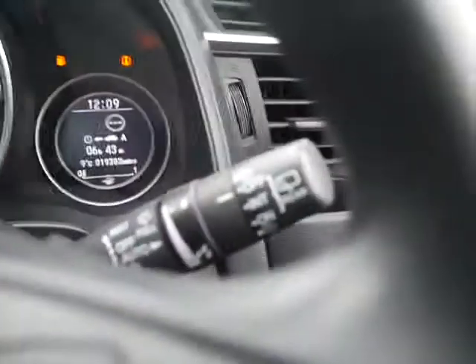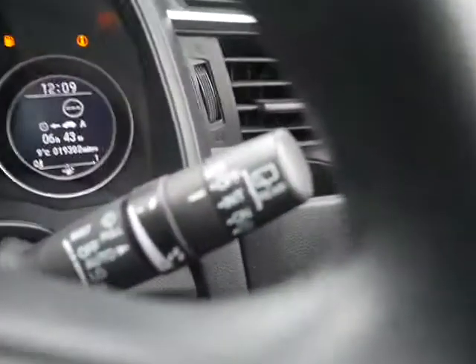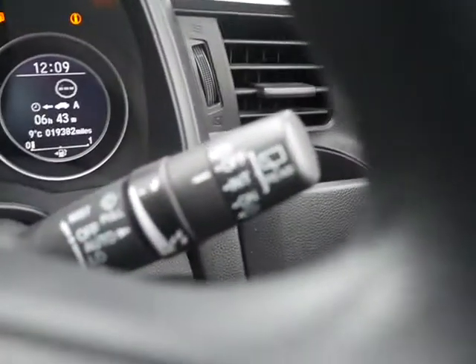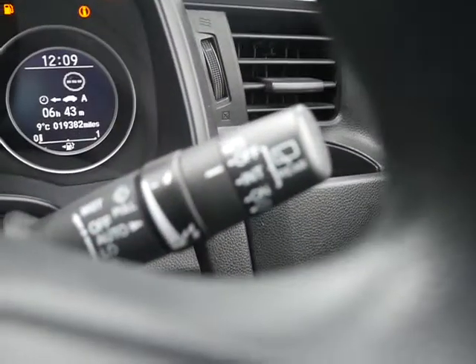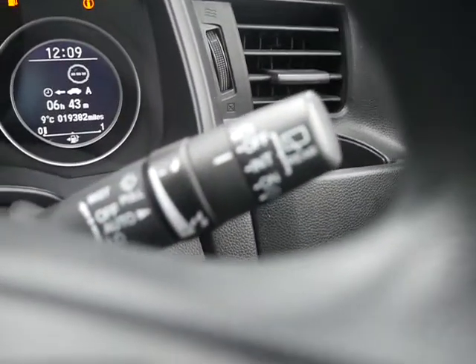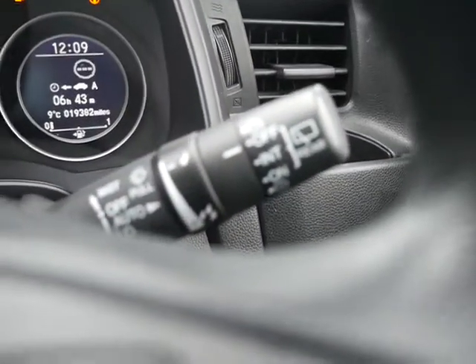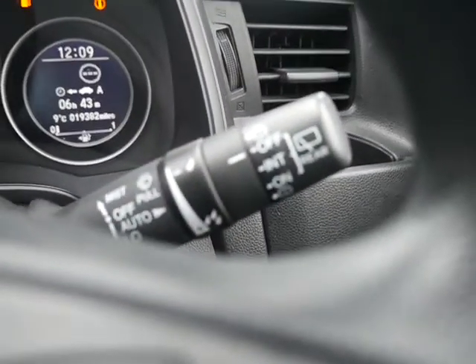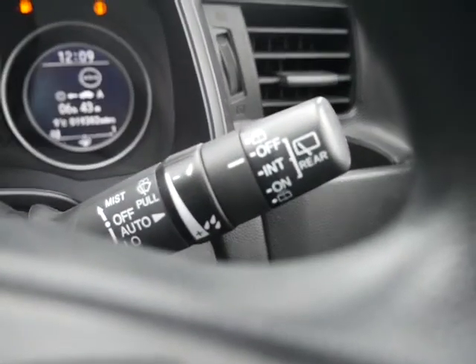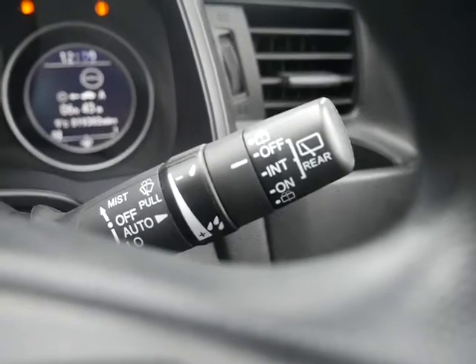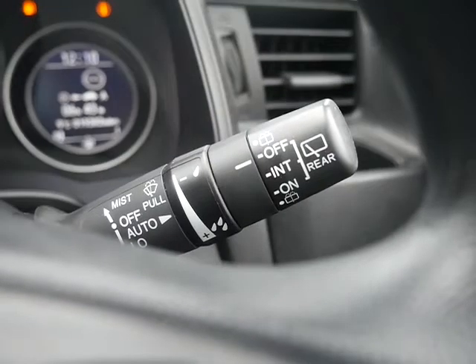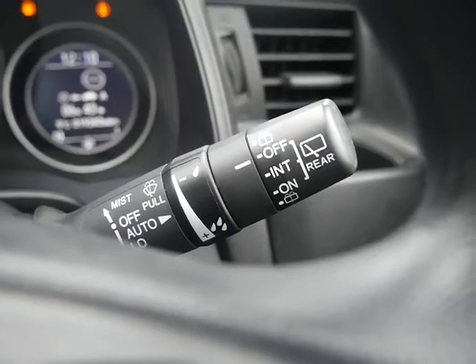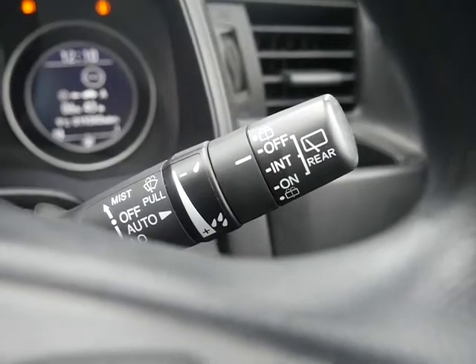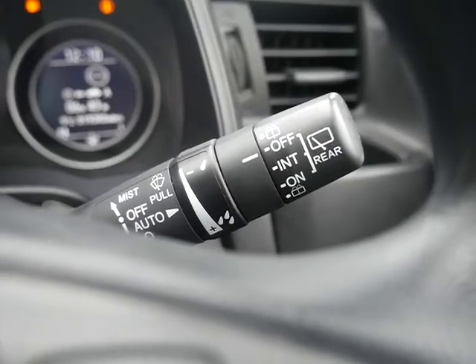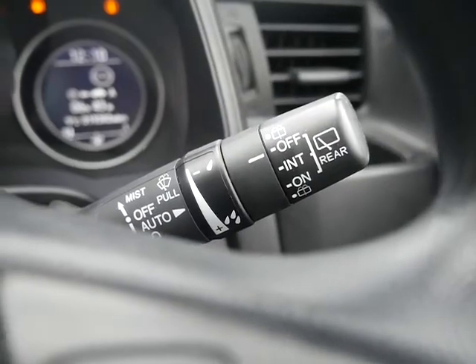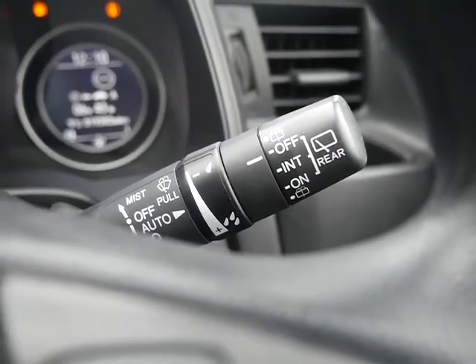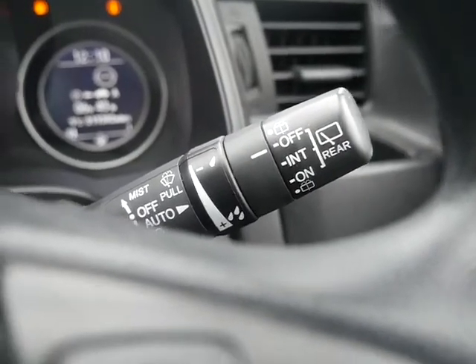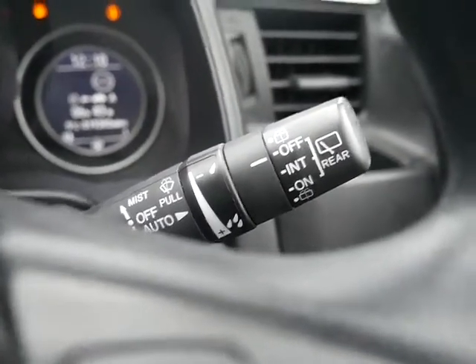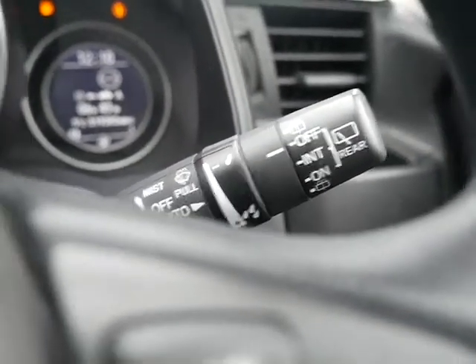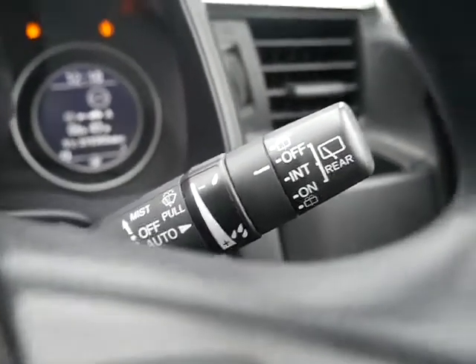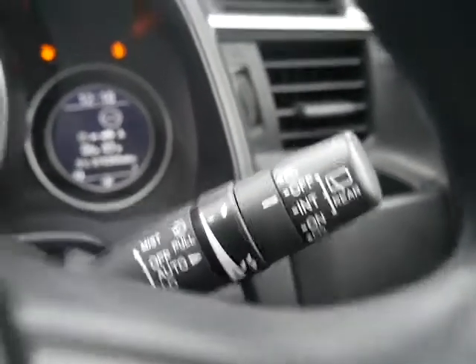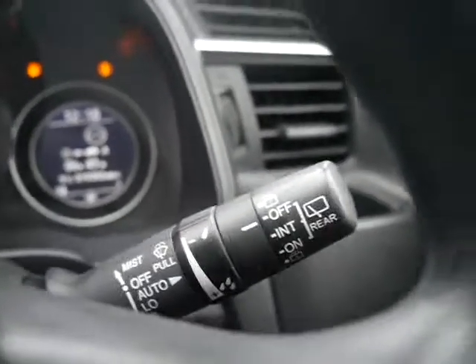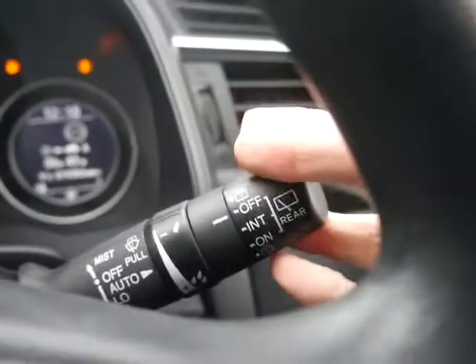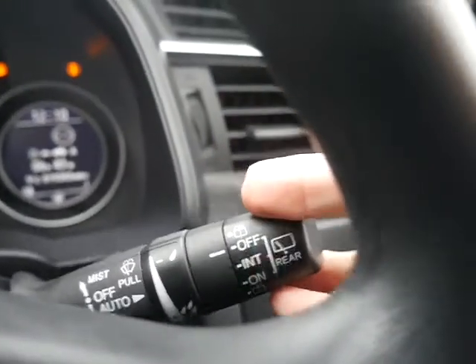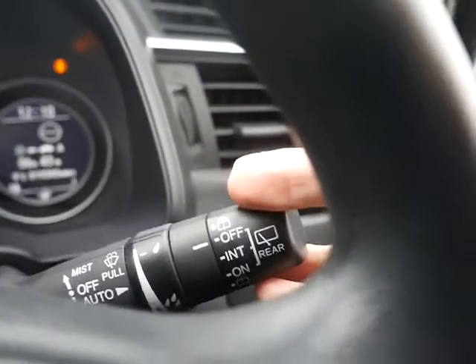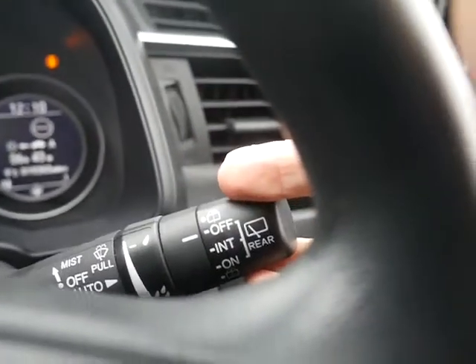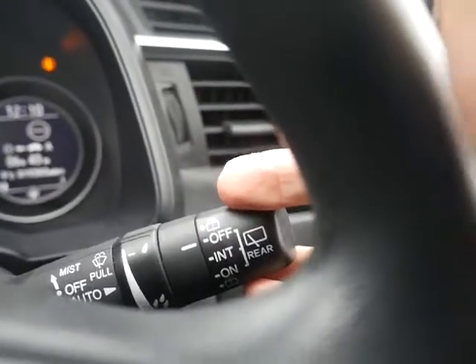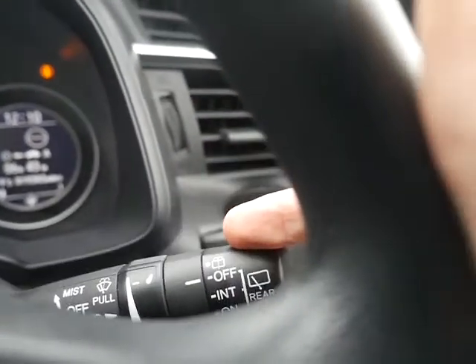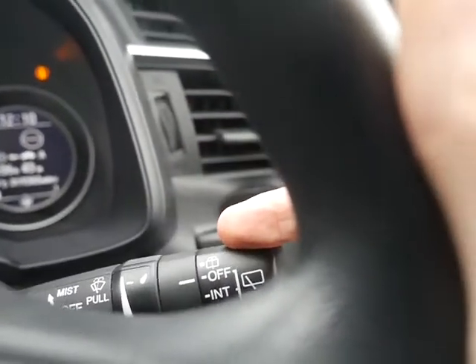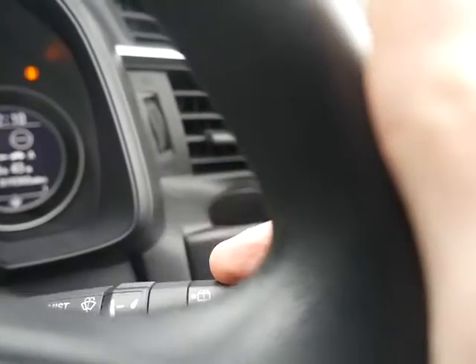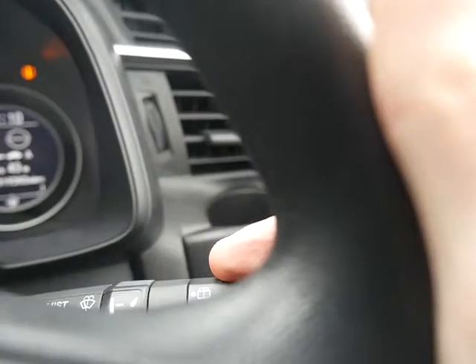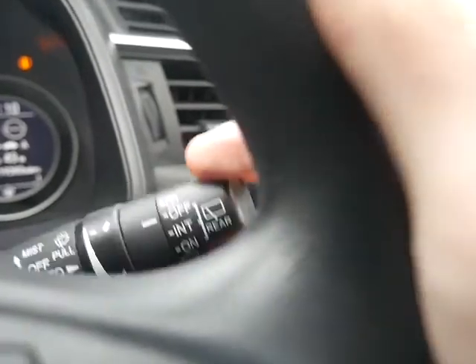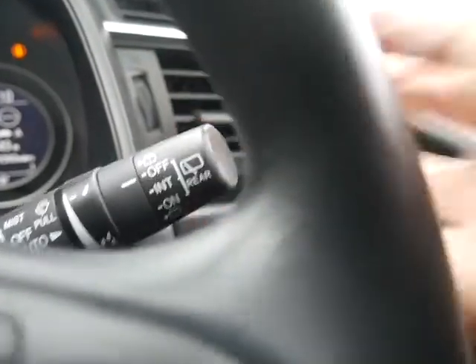On the right-hand side are your windscreen wipers. Quite simply, the more you push this stalk down, the quicker the windscreen wipers go.